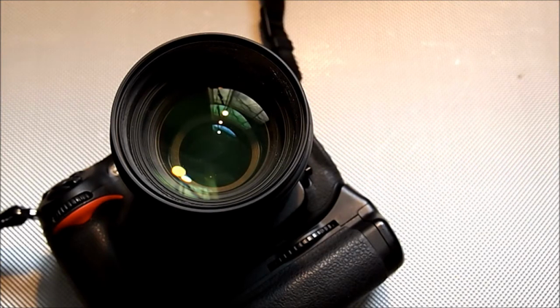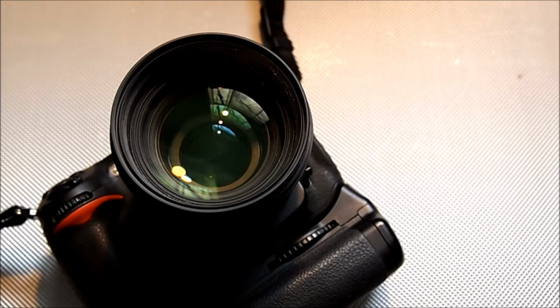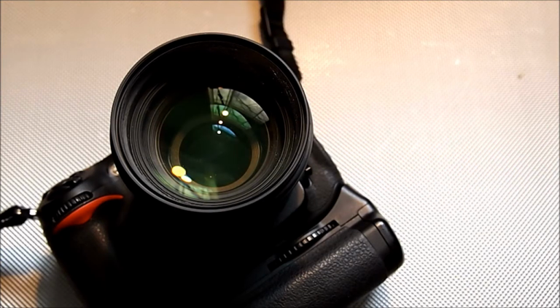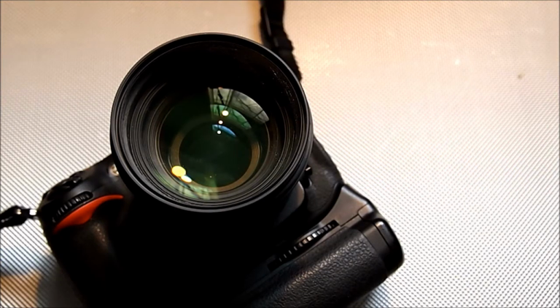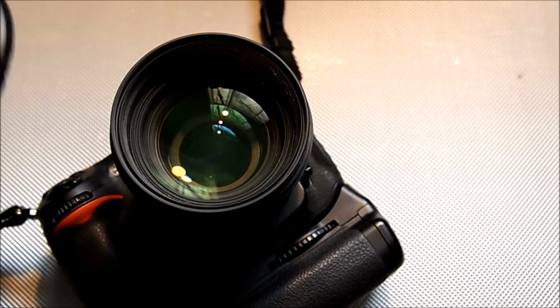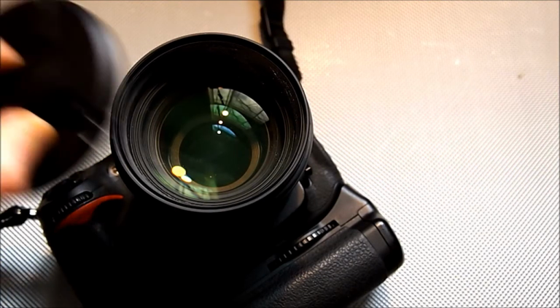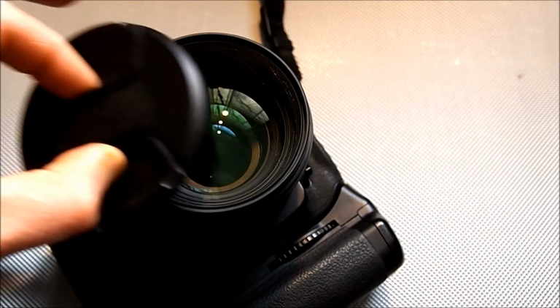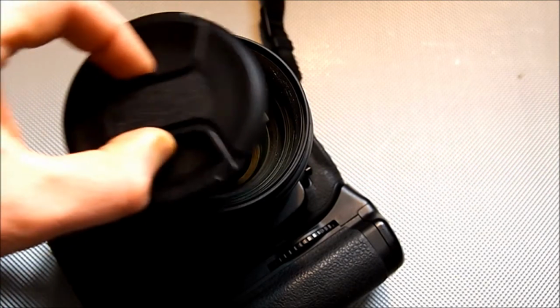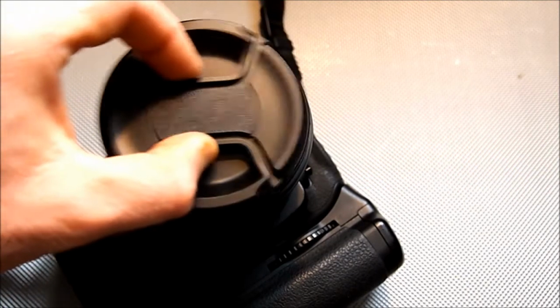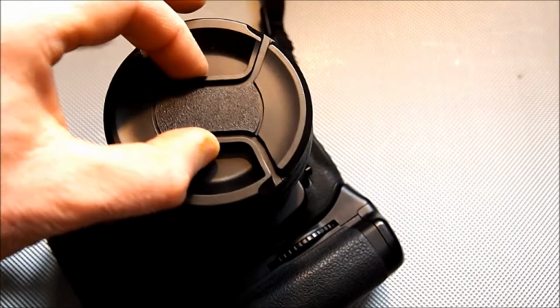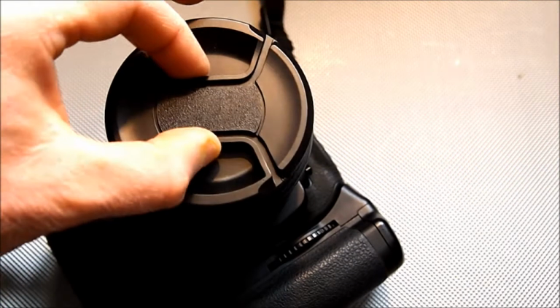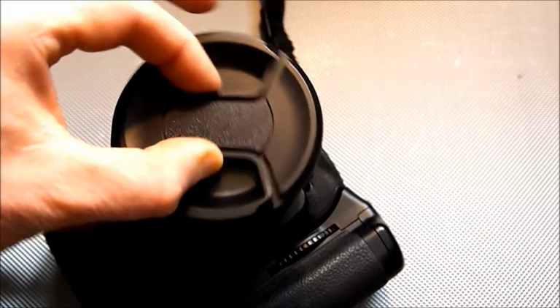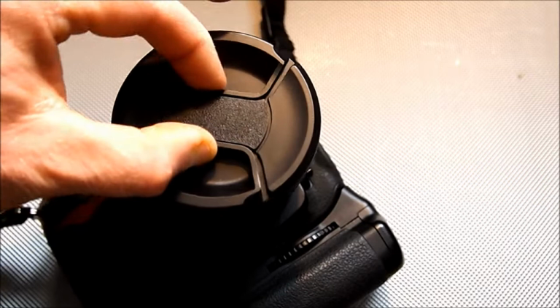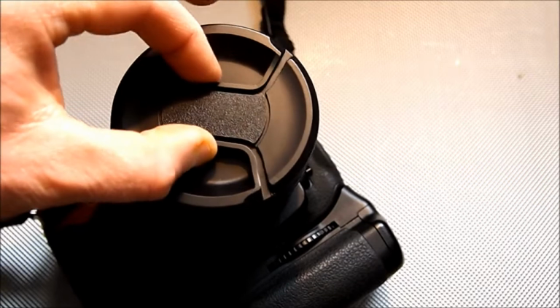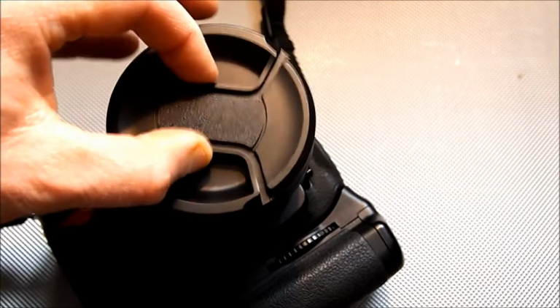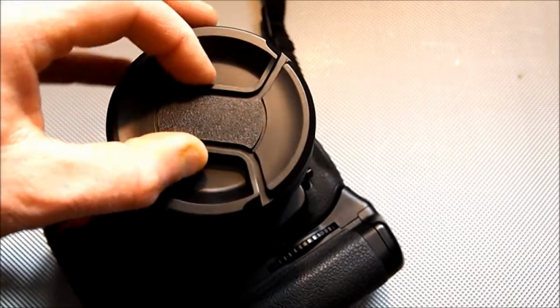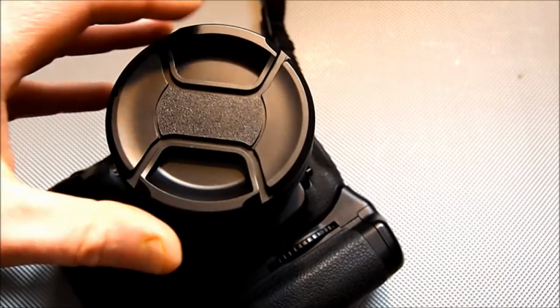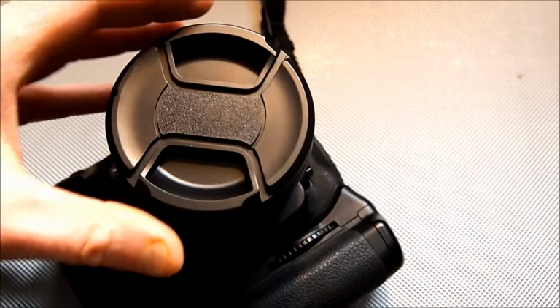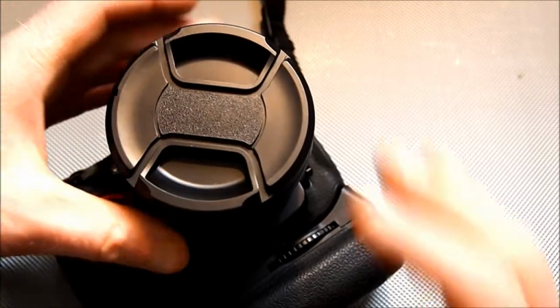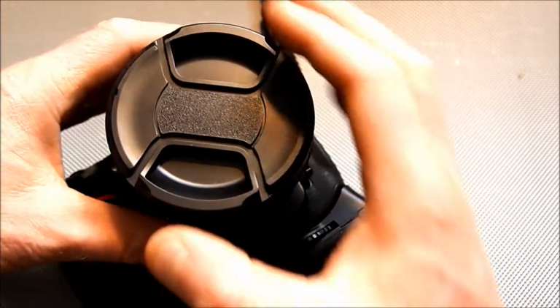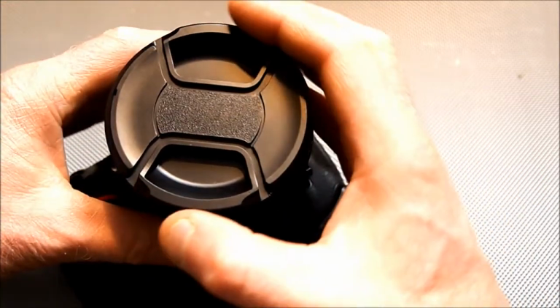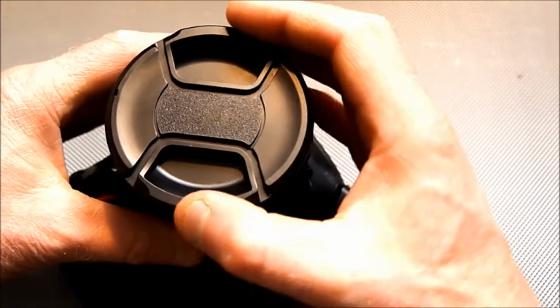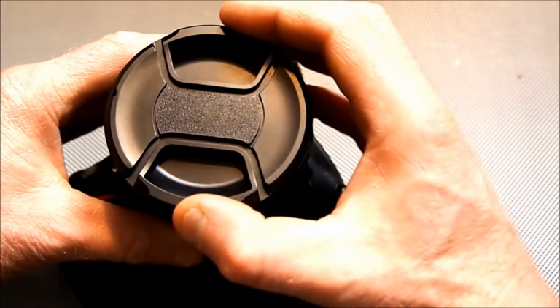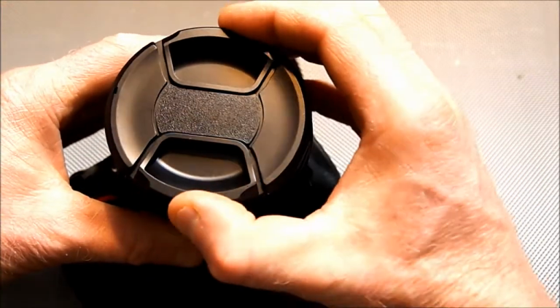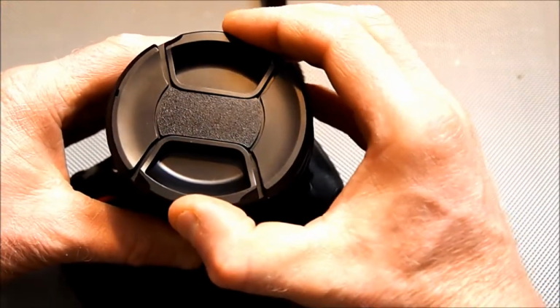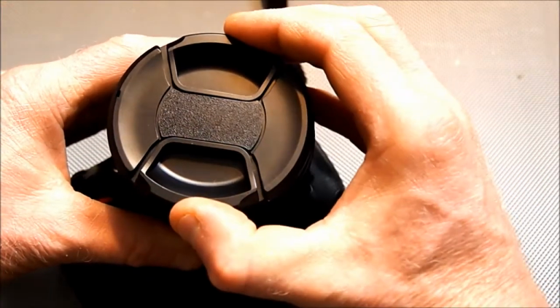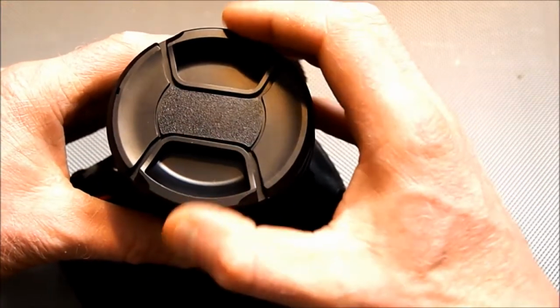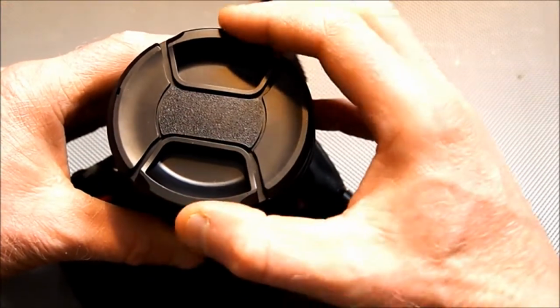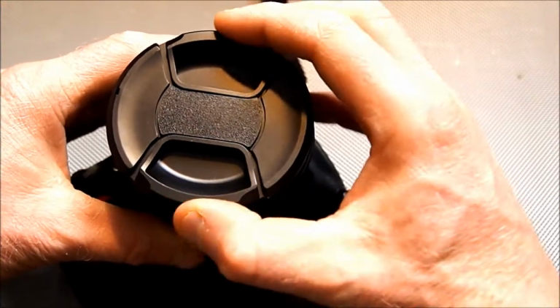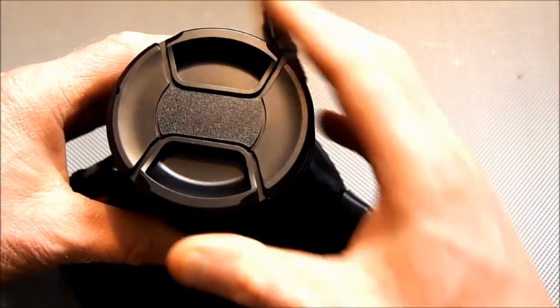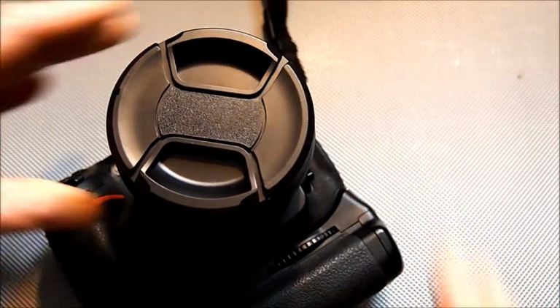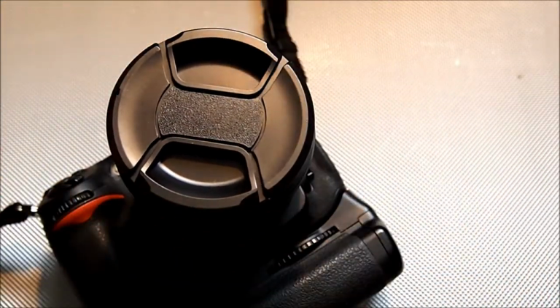Let's try it on the camera. Will it fit? Of course it will fit. Nice.